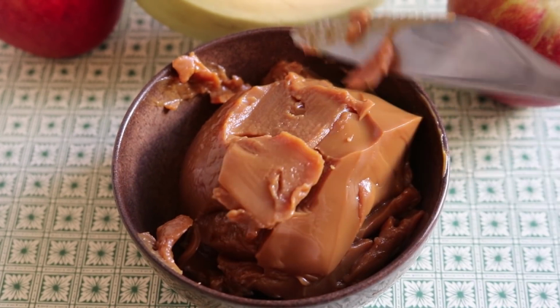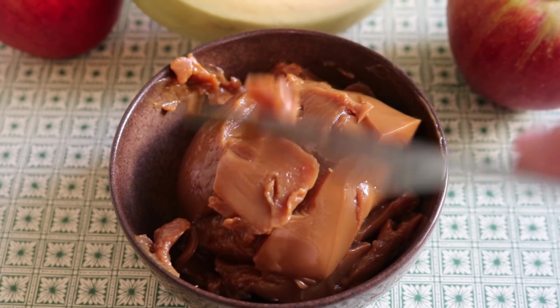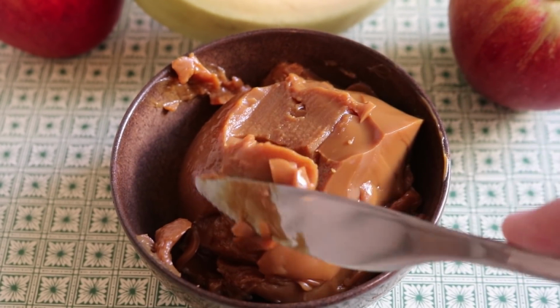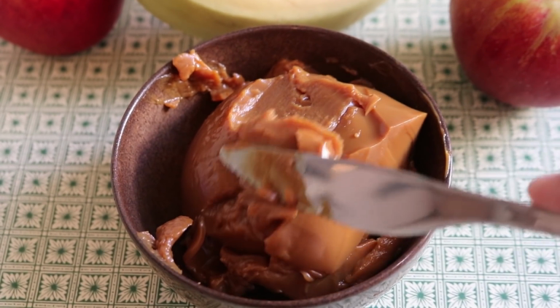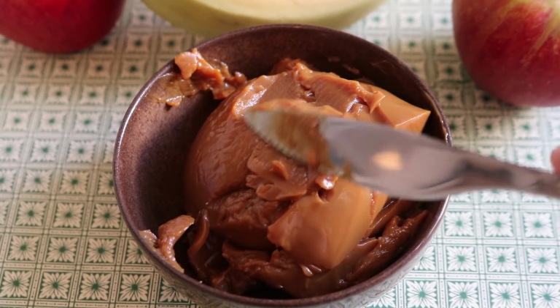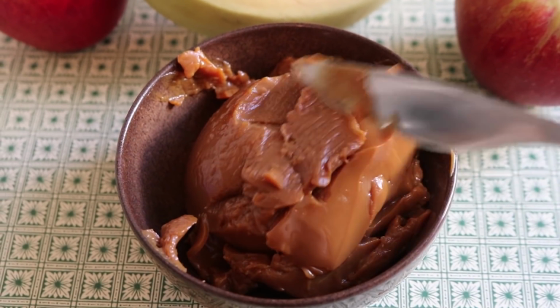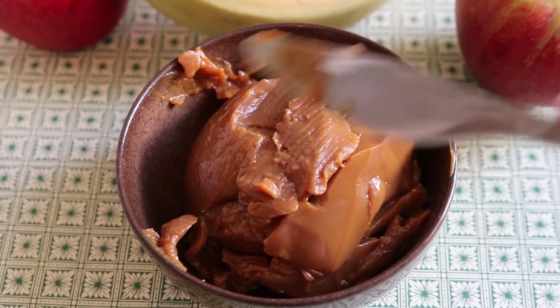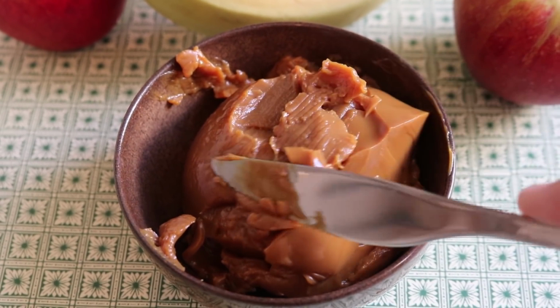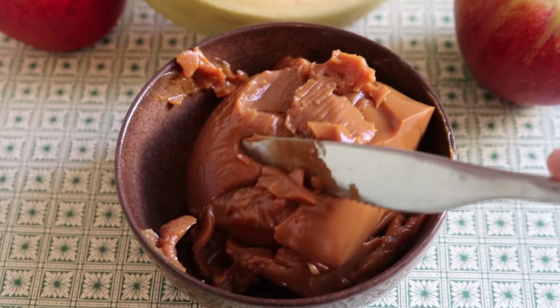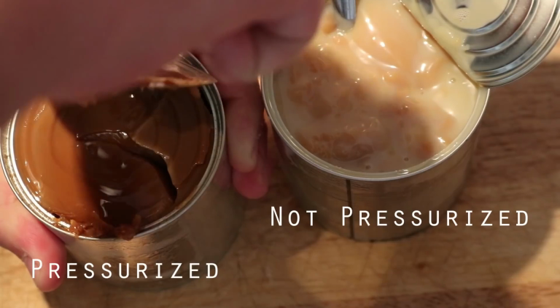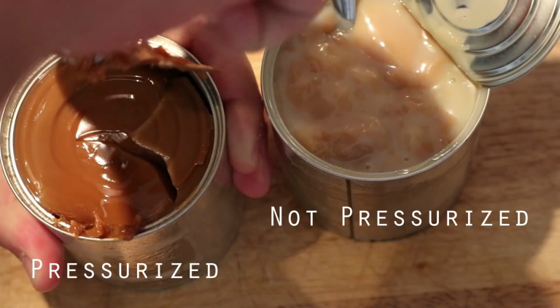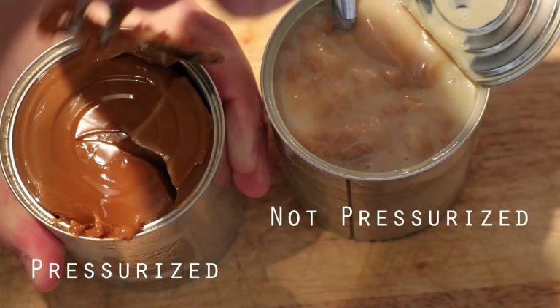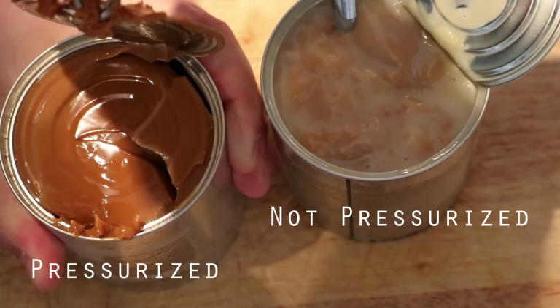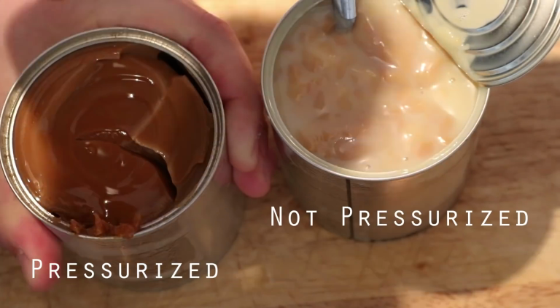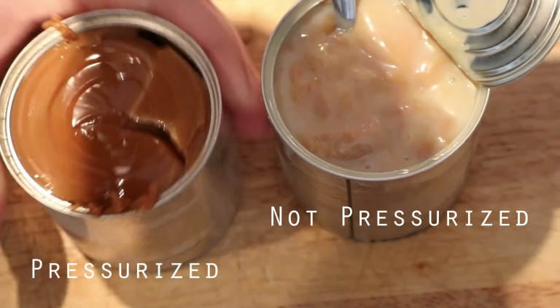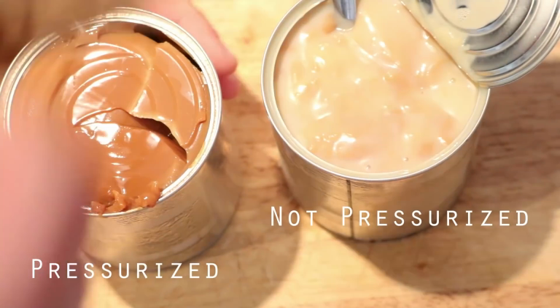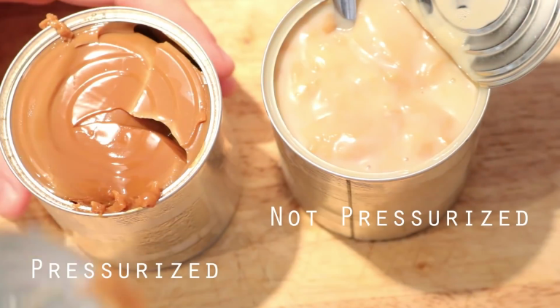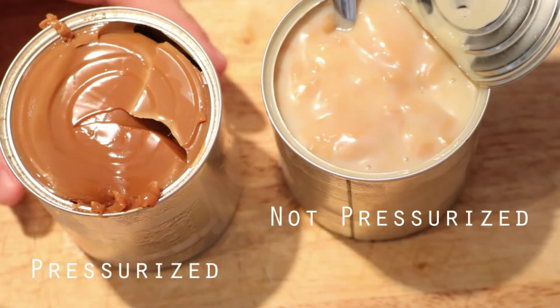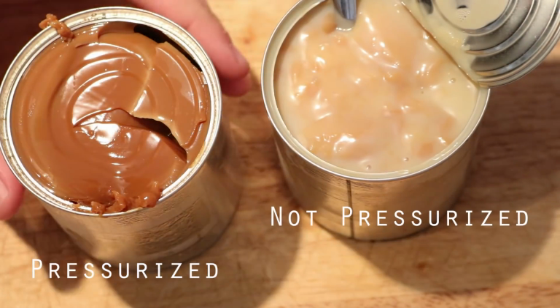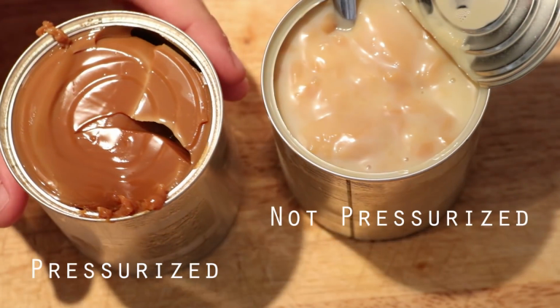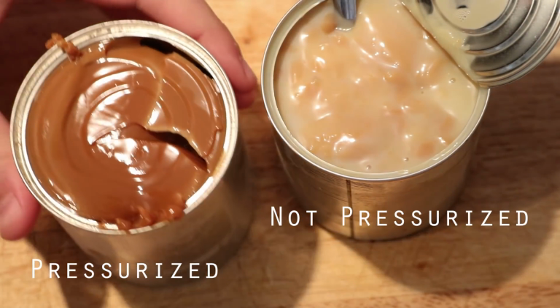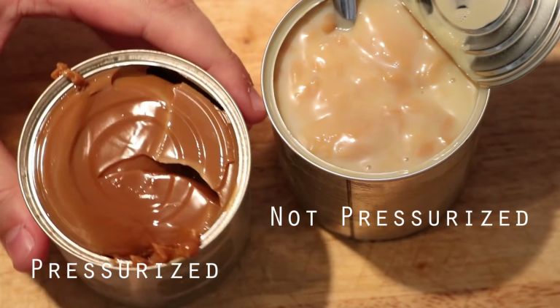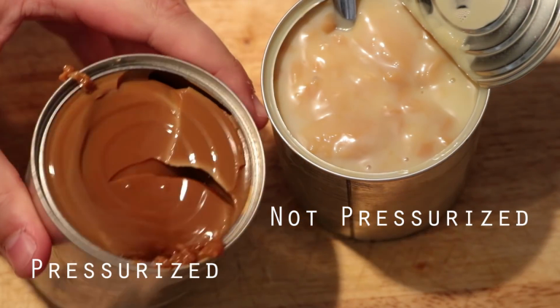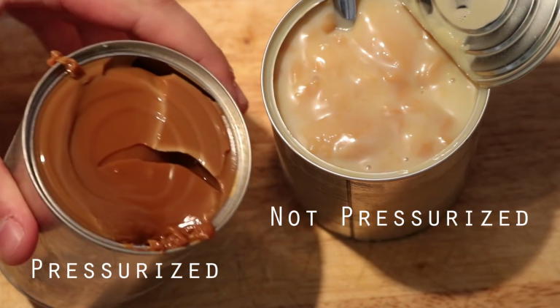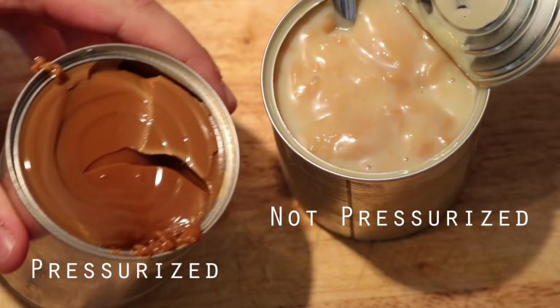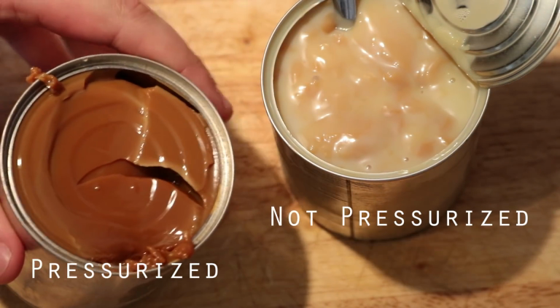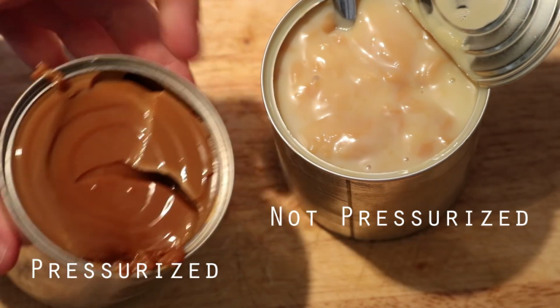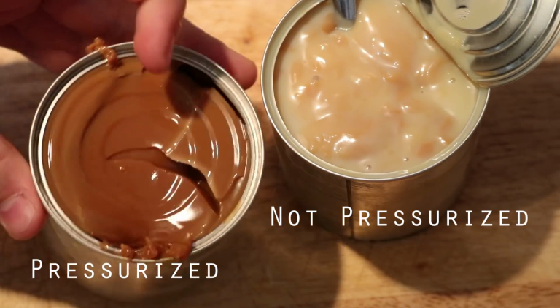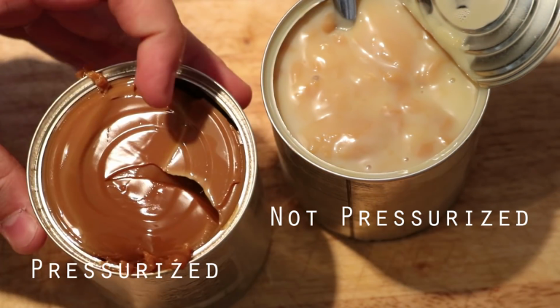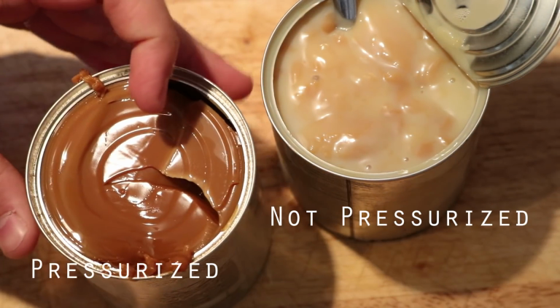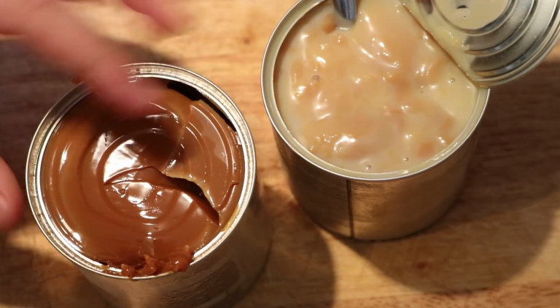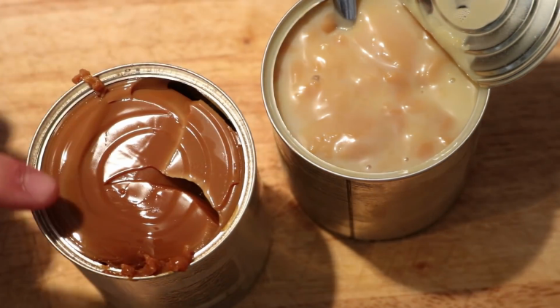It has a nice caramelly, milky flavor, and also in the process of showing you how to make this, I'm going to kind of show you what effect pressure has on cooking.